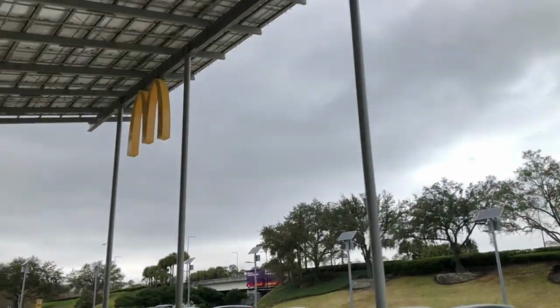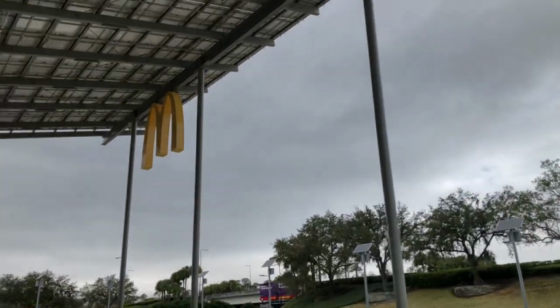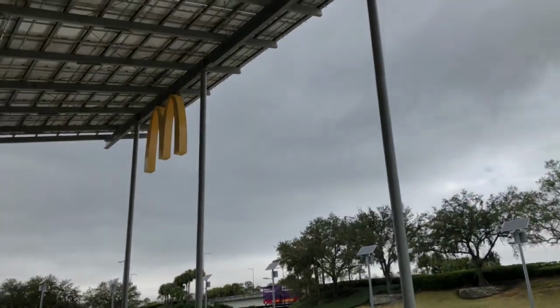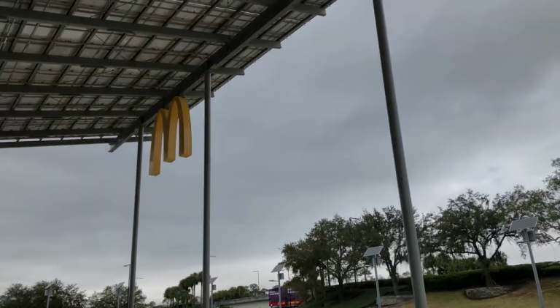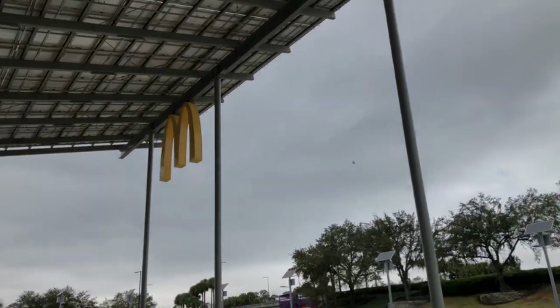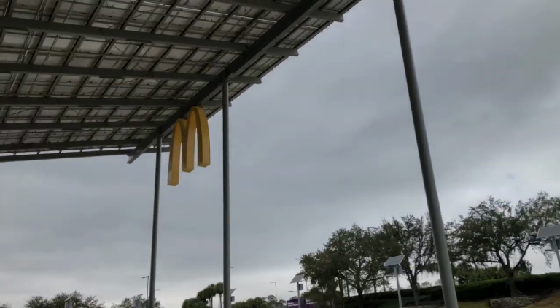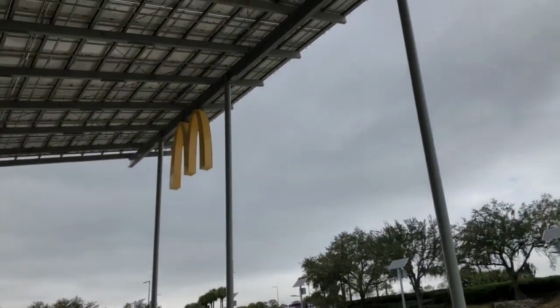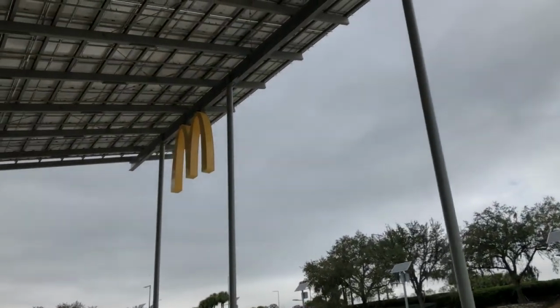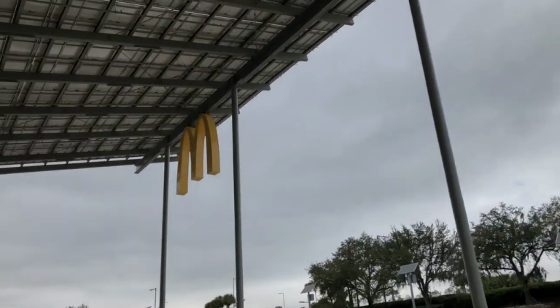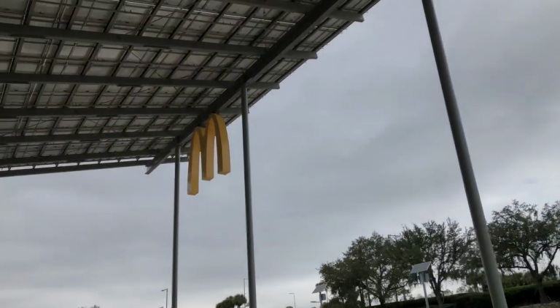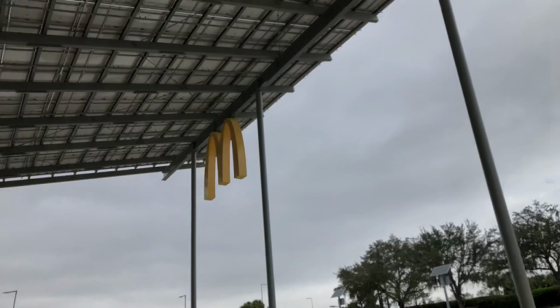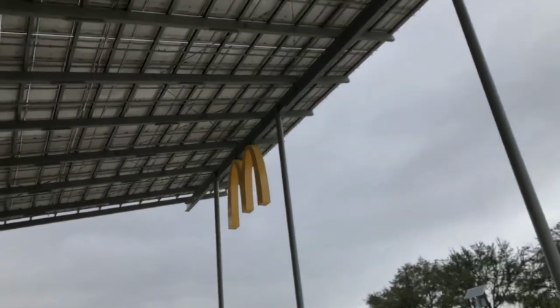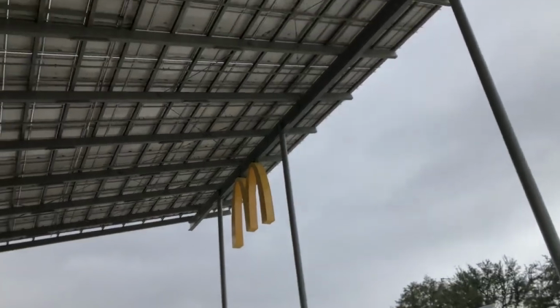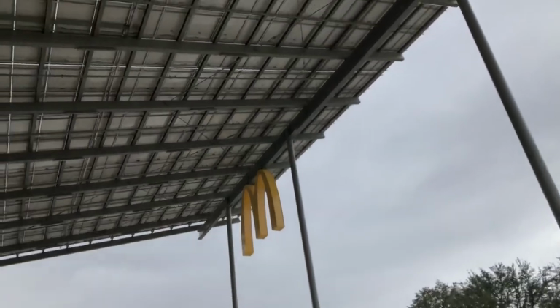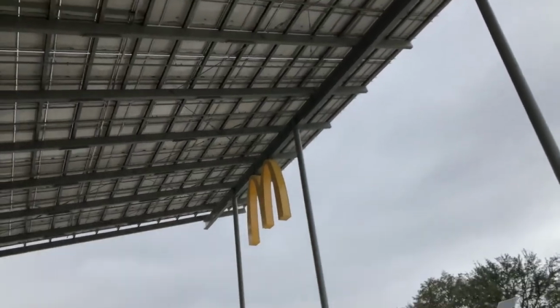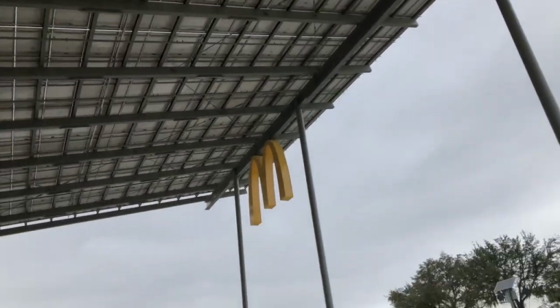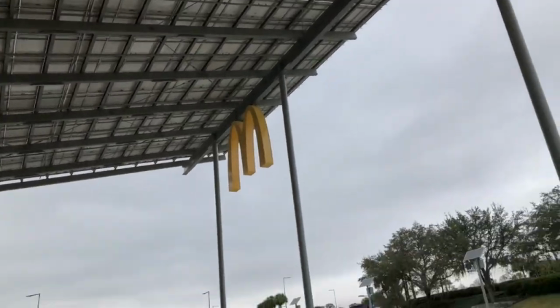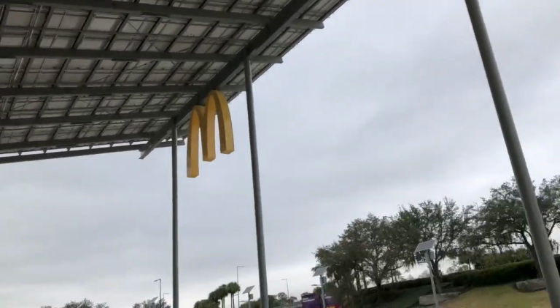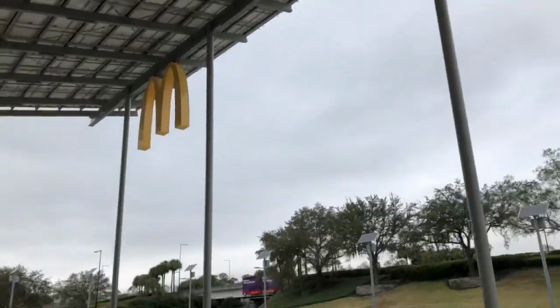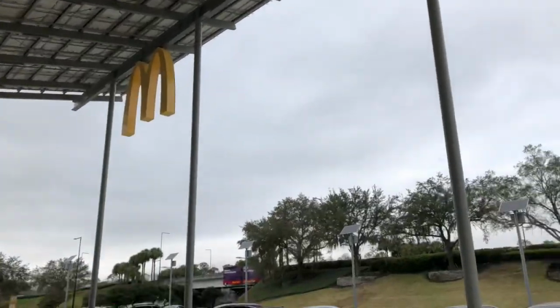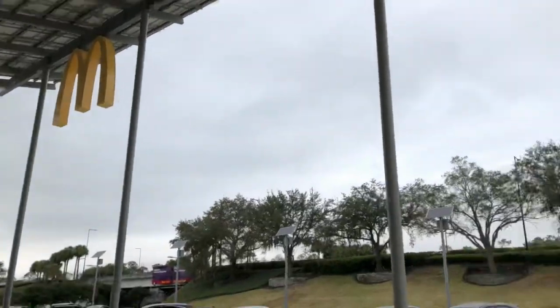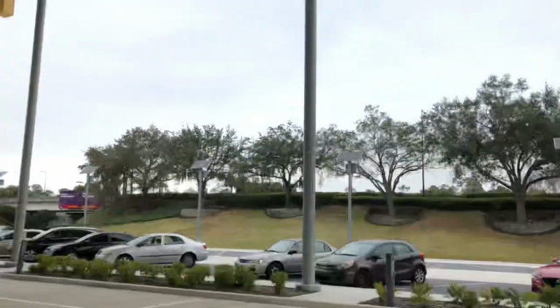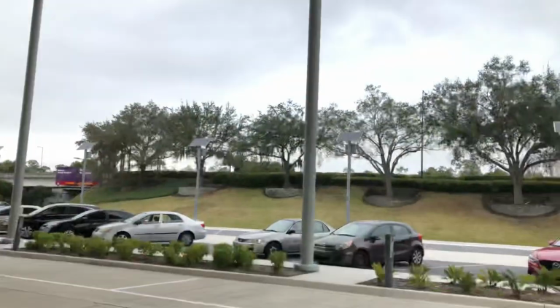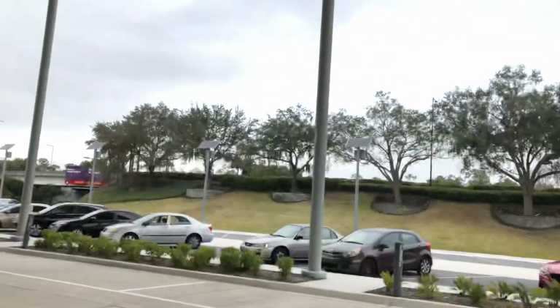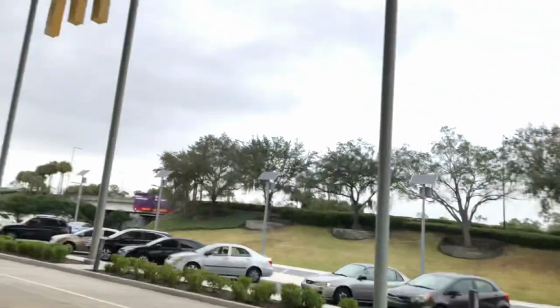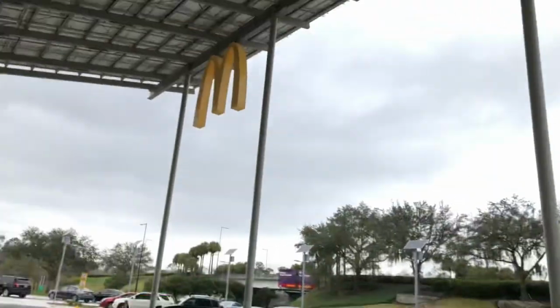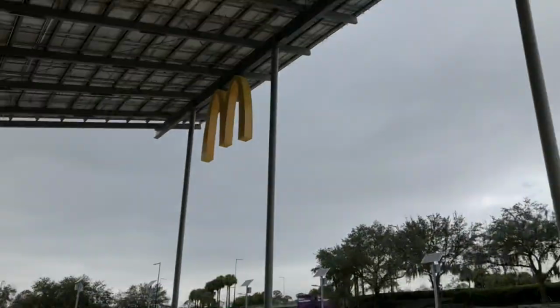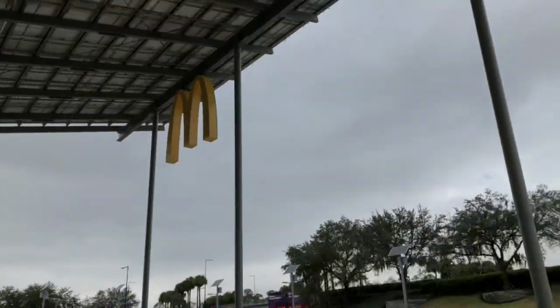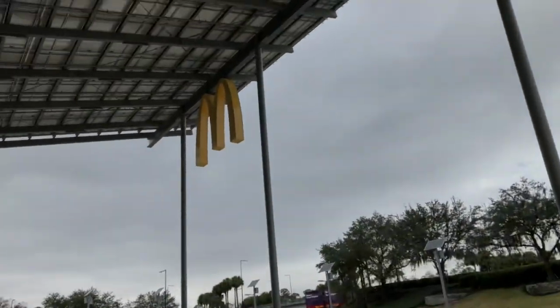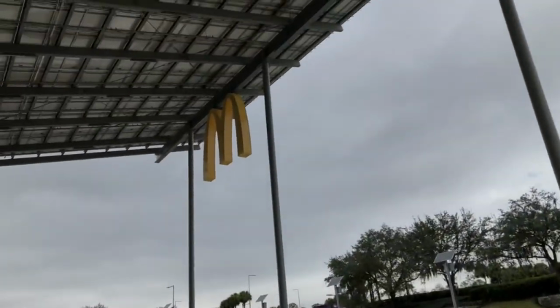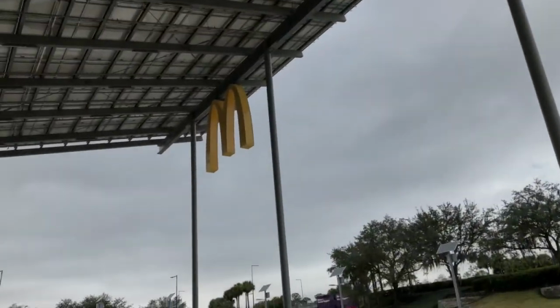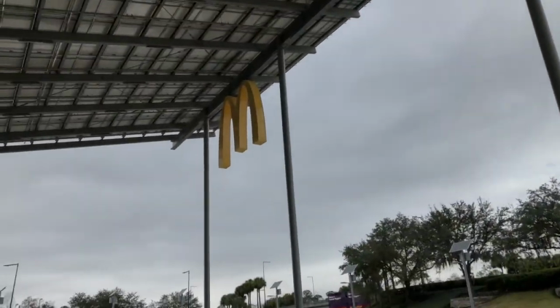There's the M up there. This is the solar-powered McDonald's.